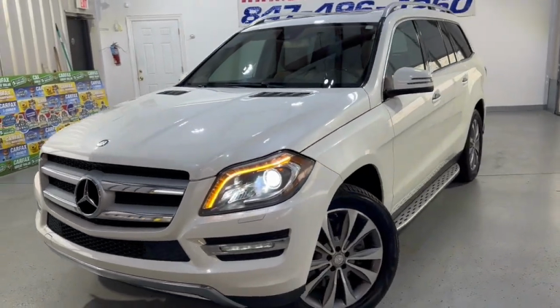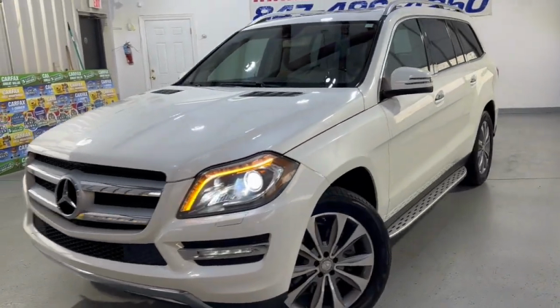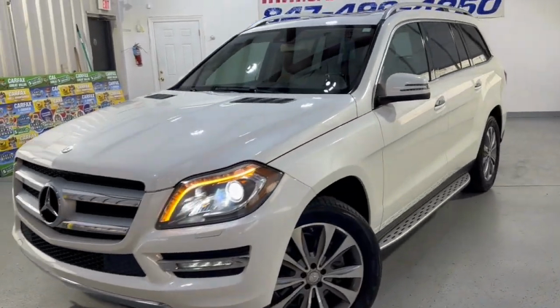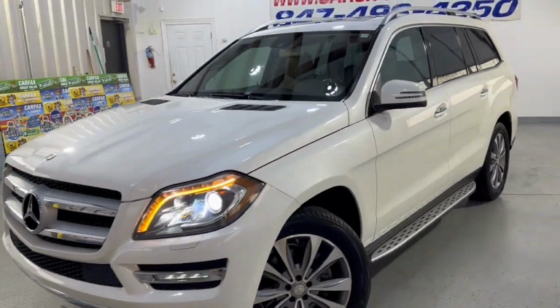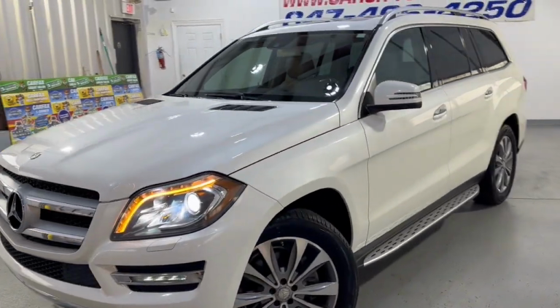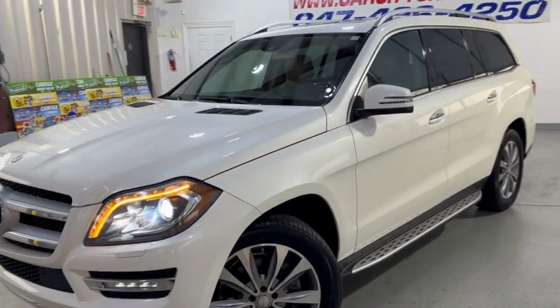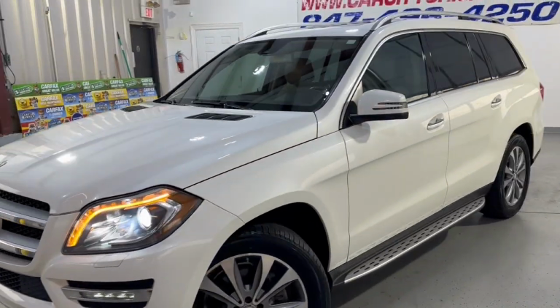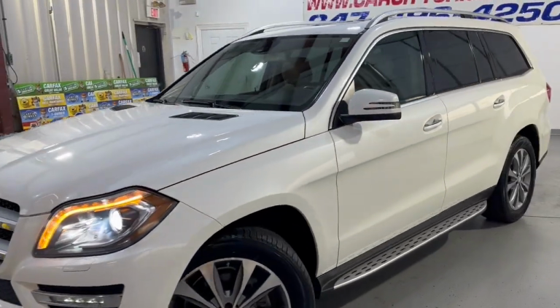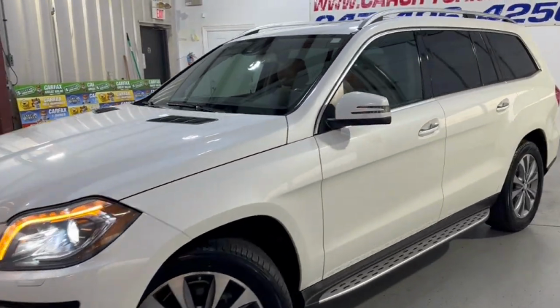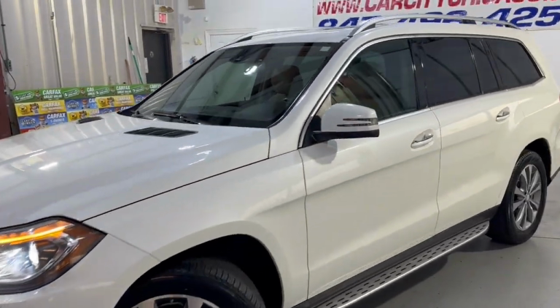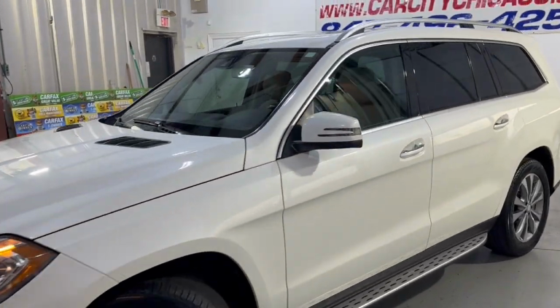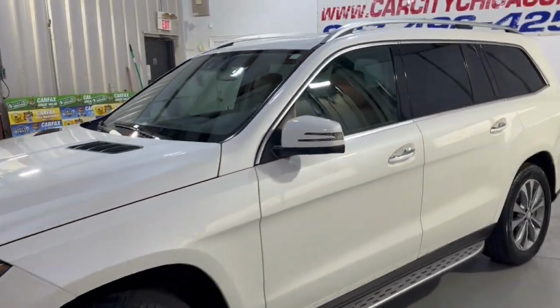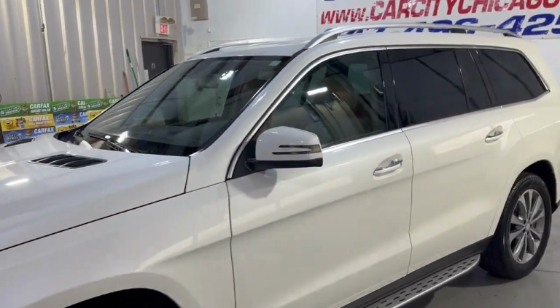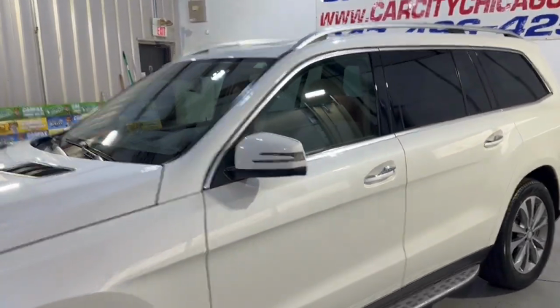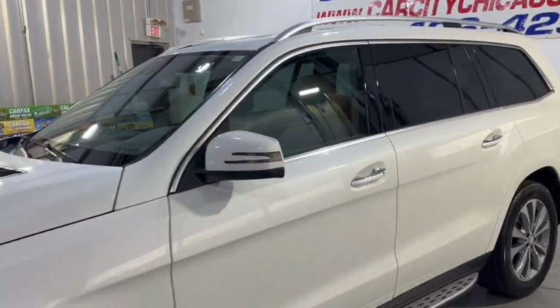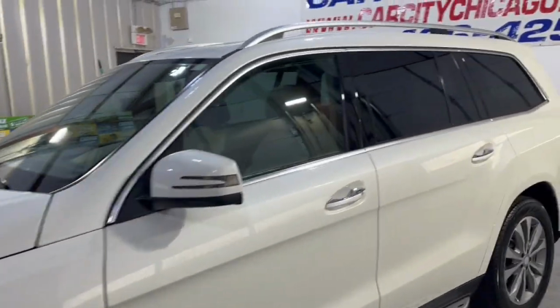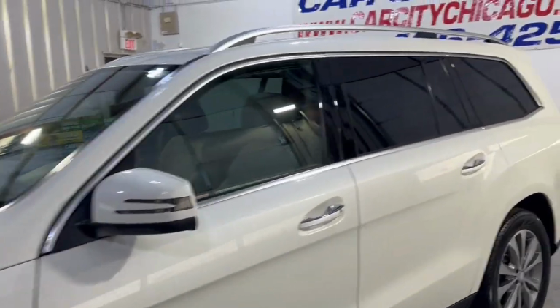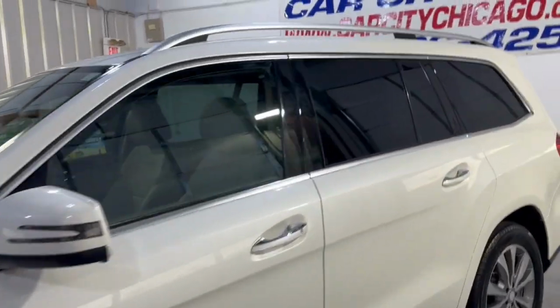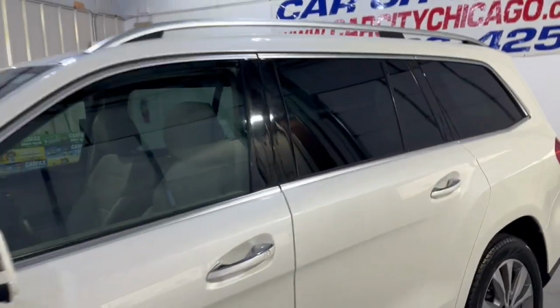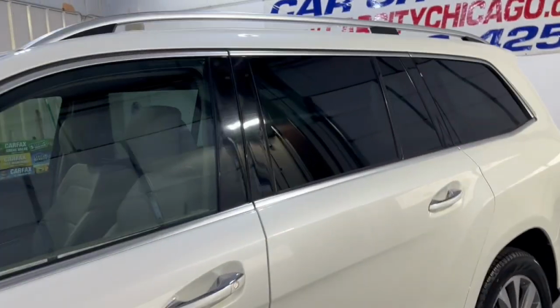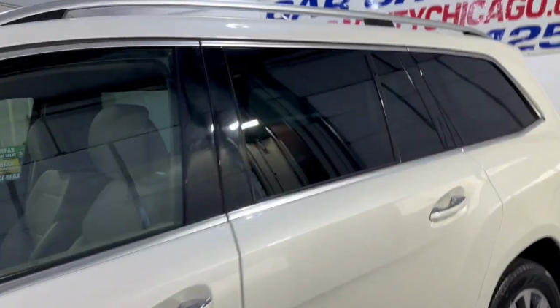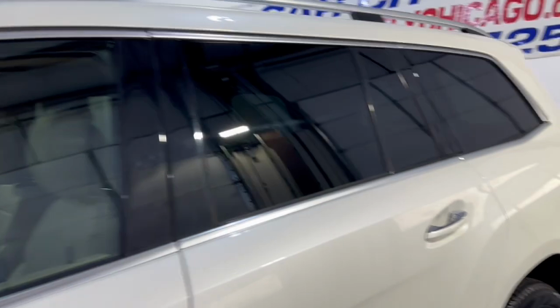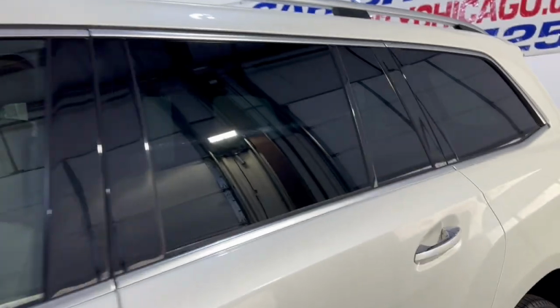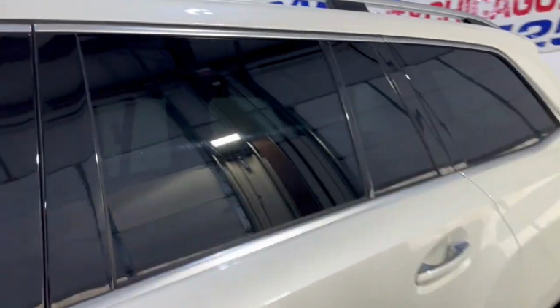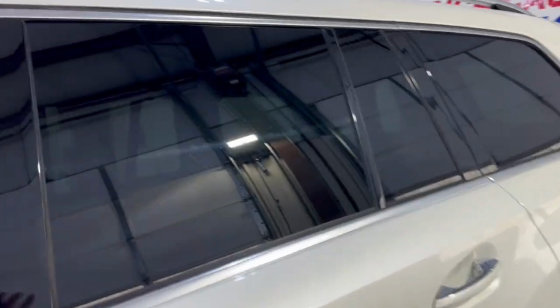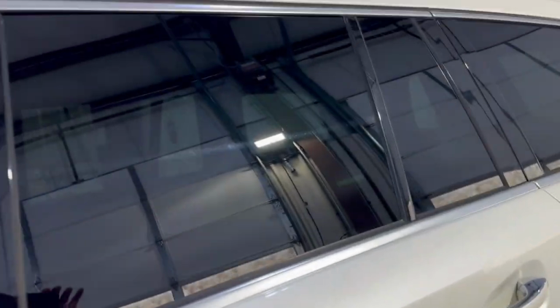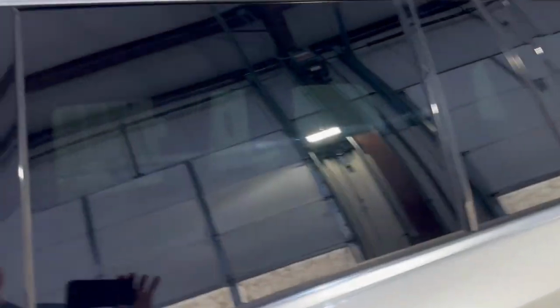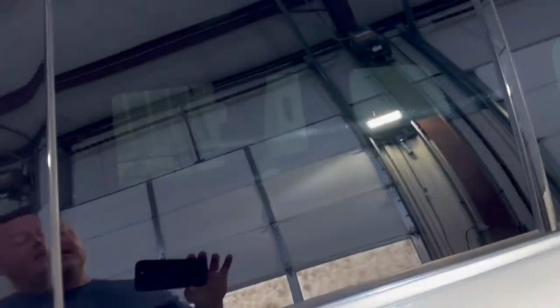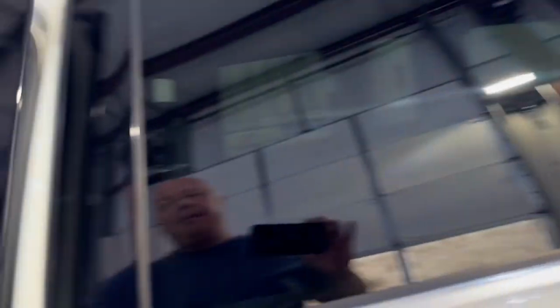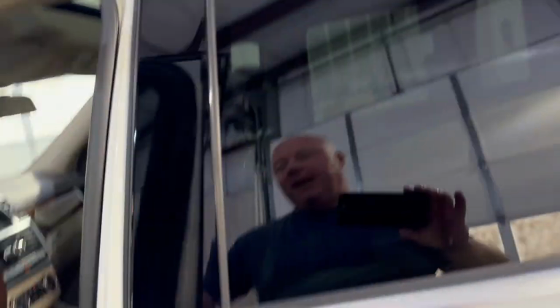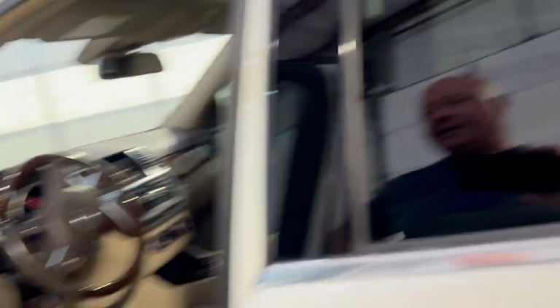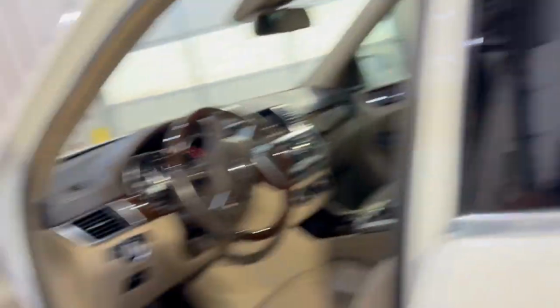The body looks very nice and clean. This is a V8 with a 4.7 liter engine. Let's take a peek inside.